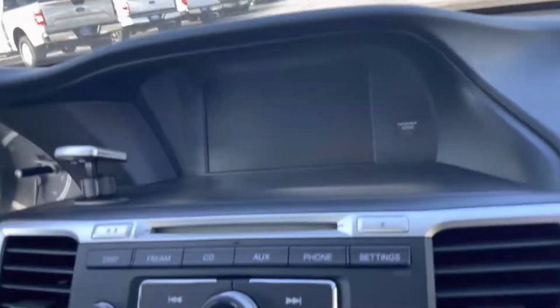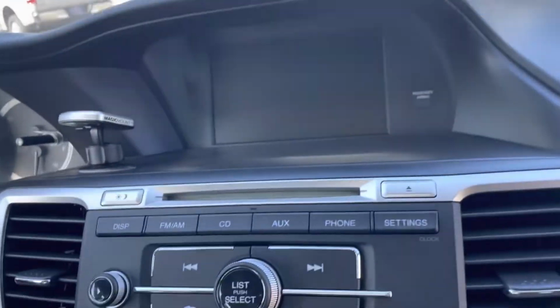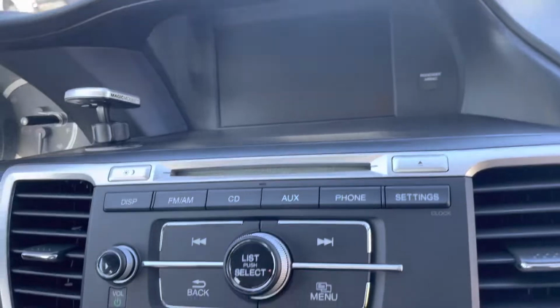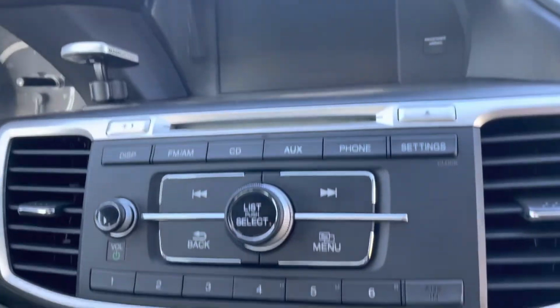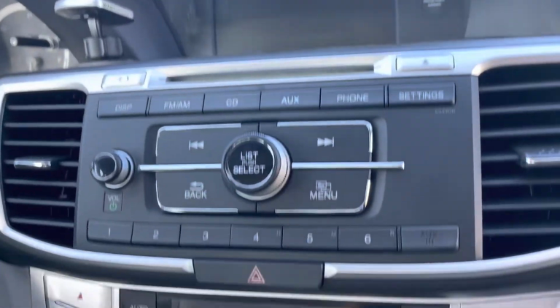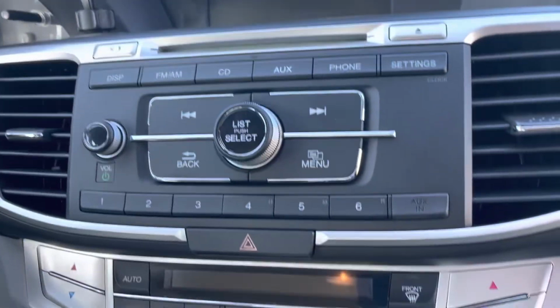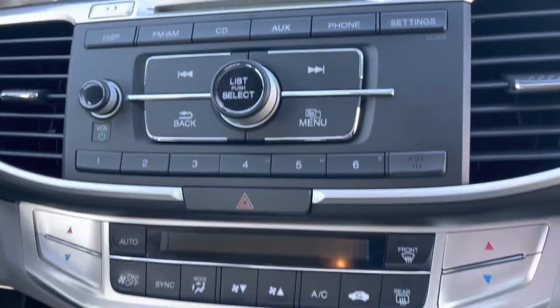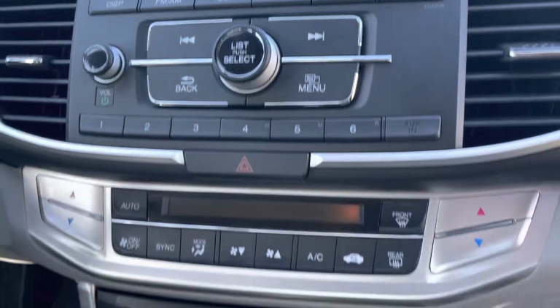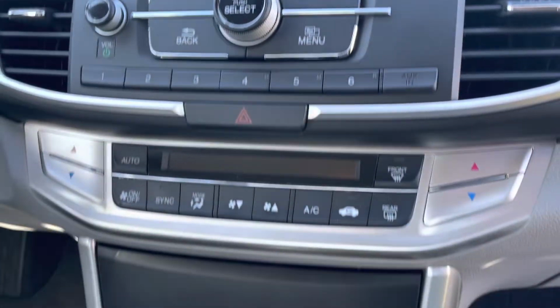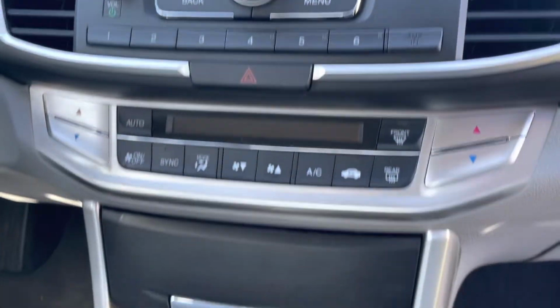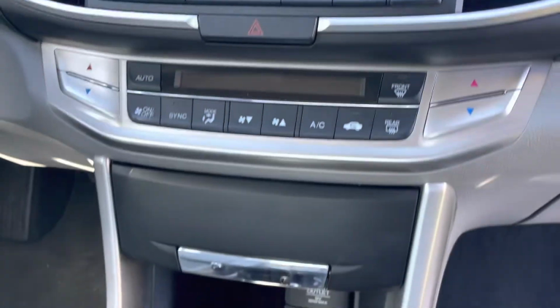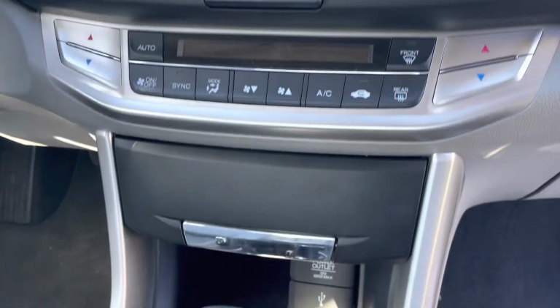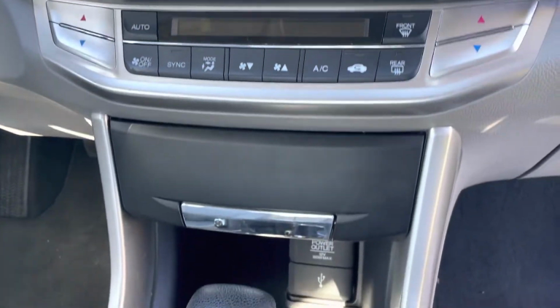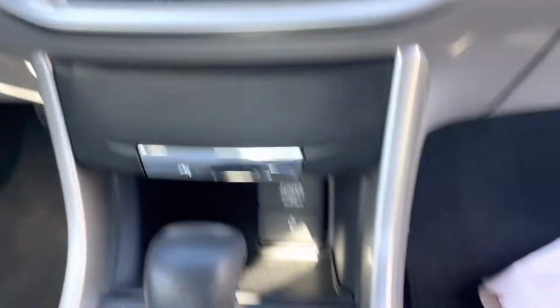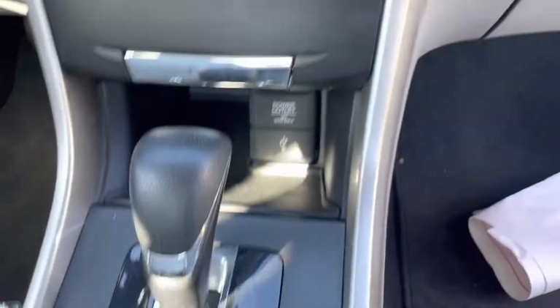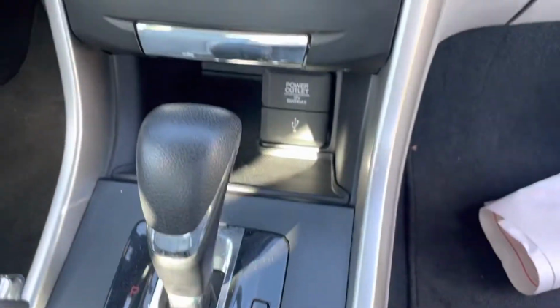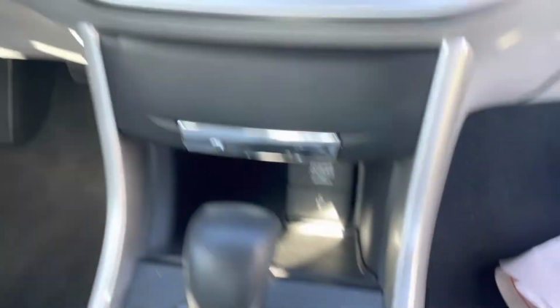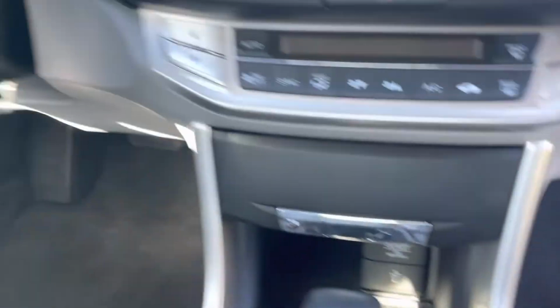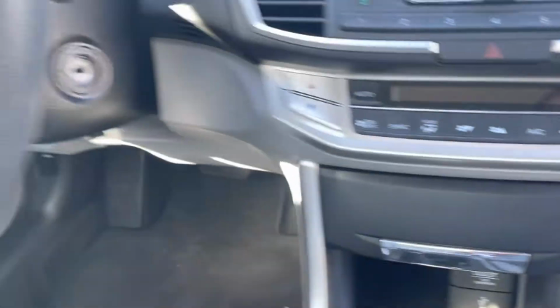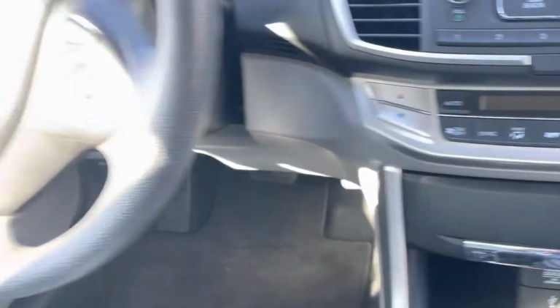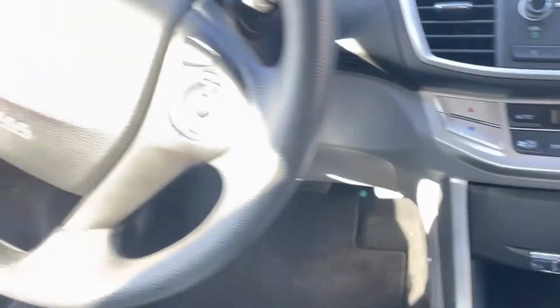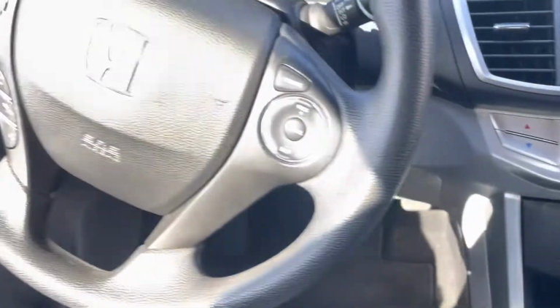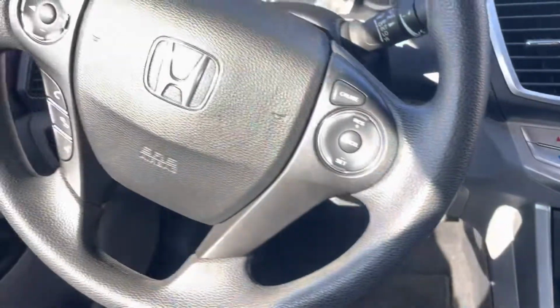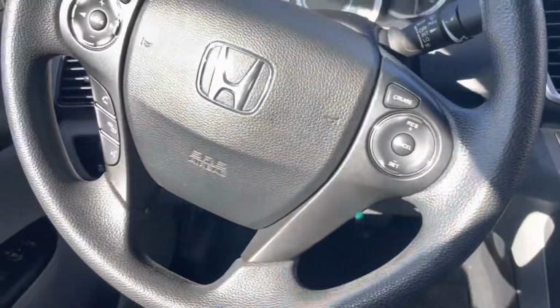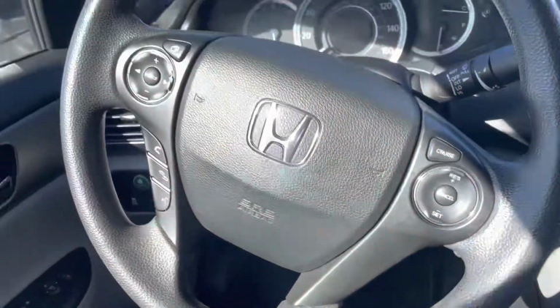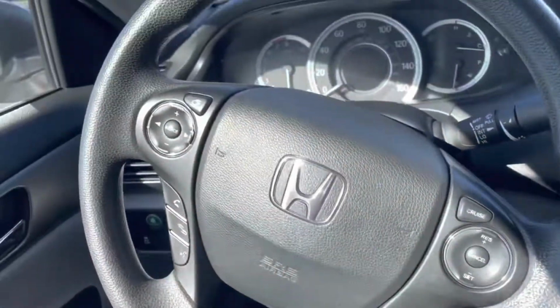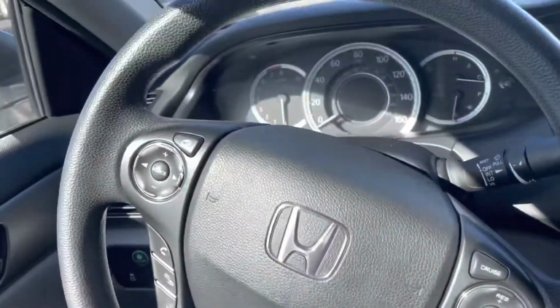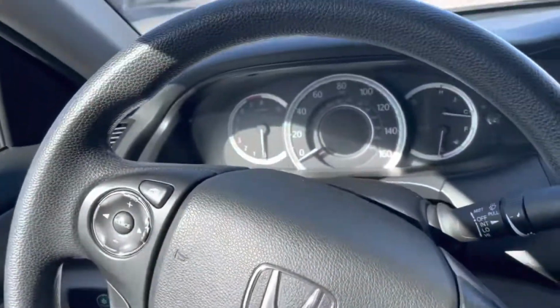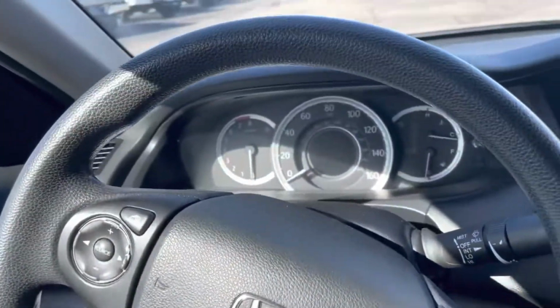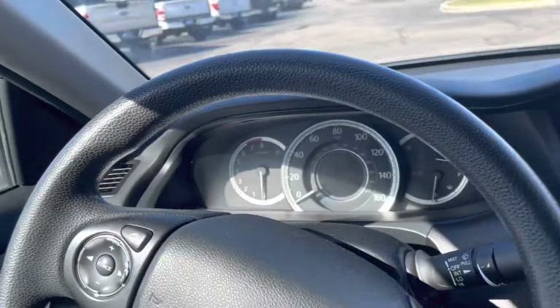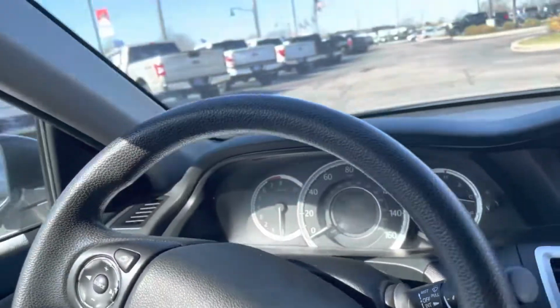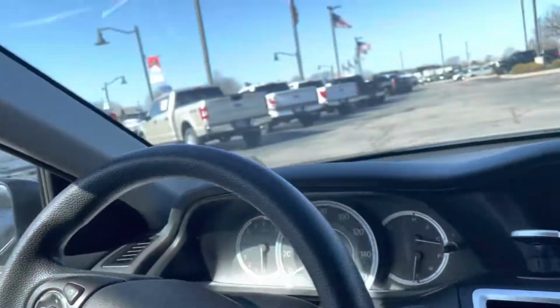You've got your entertainment stack, climate controls — all that good stuff. Your dash.